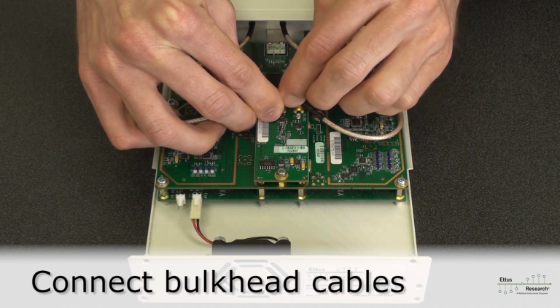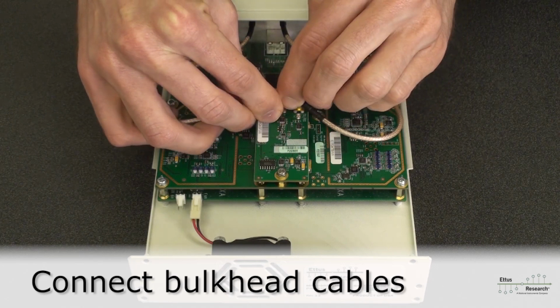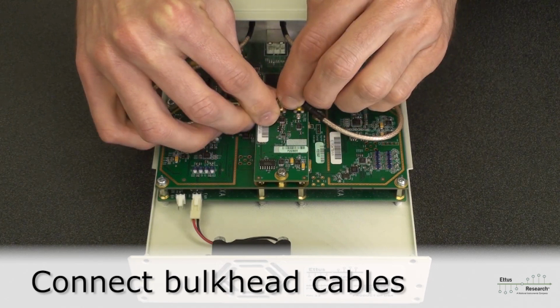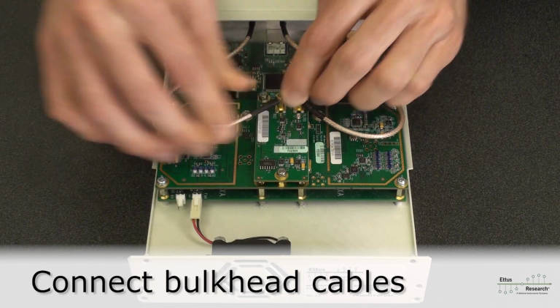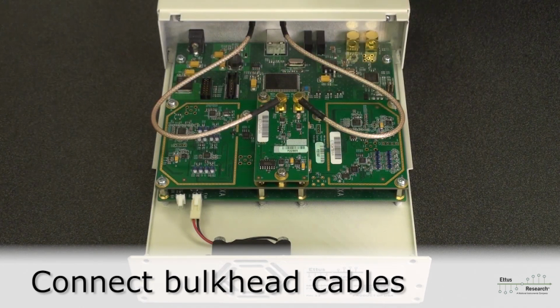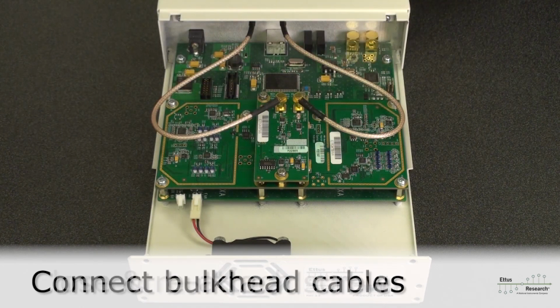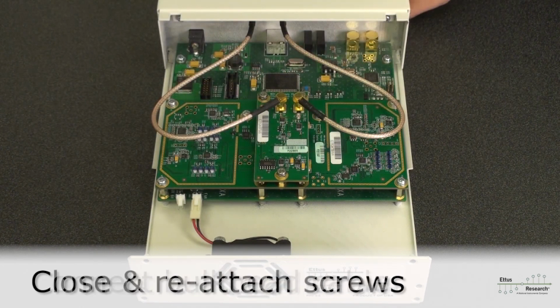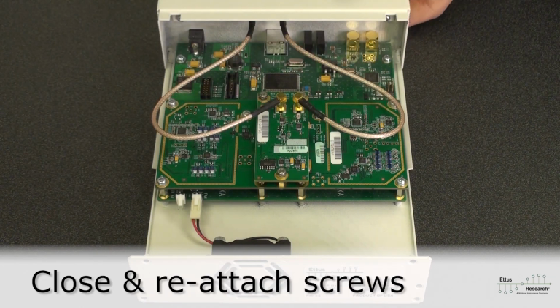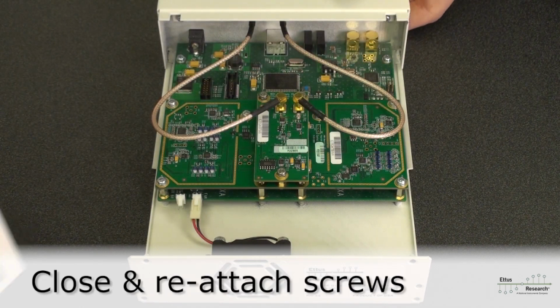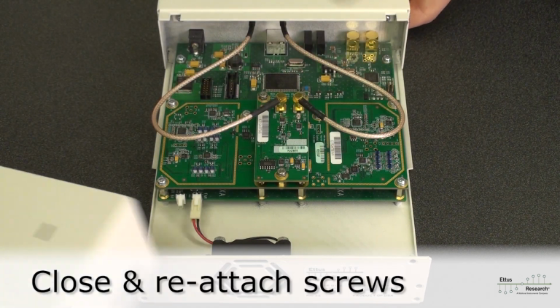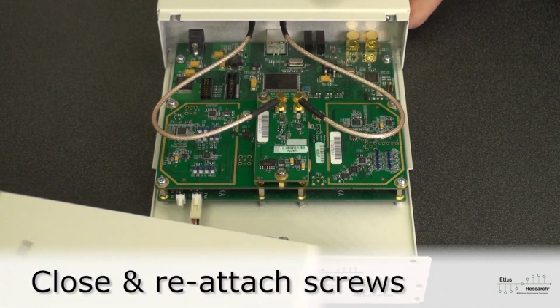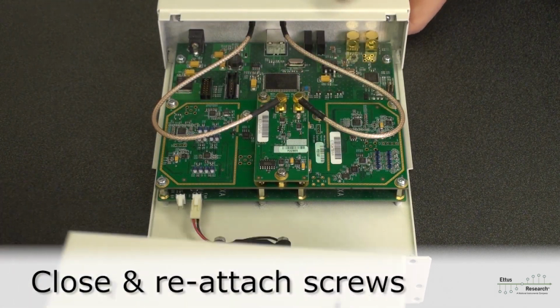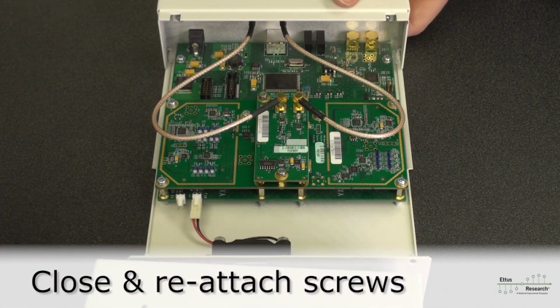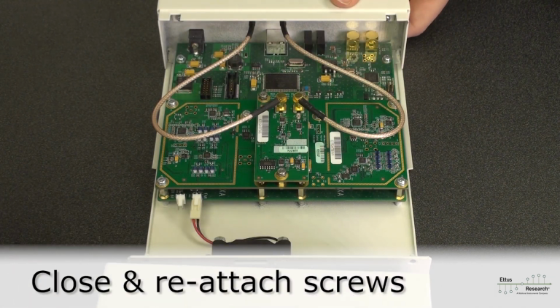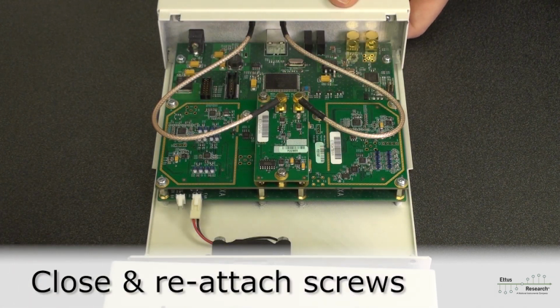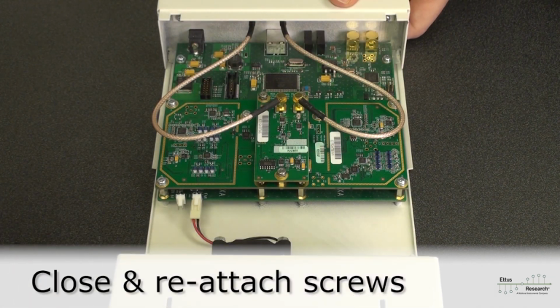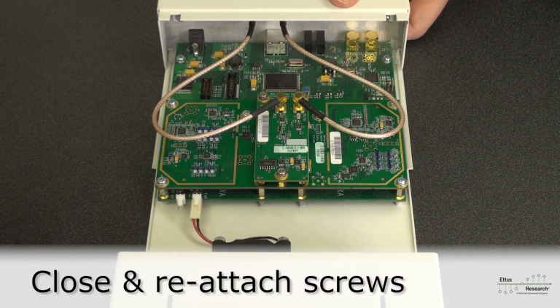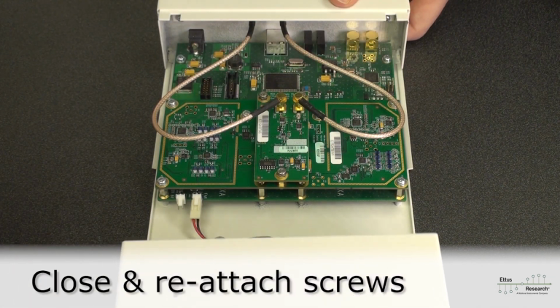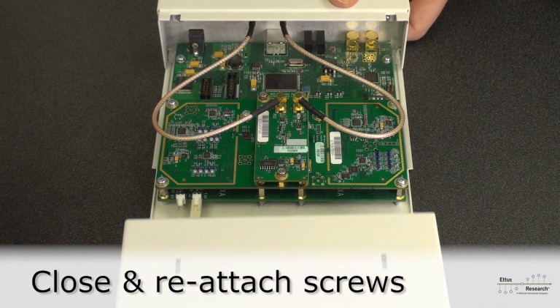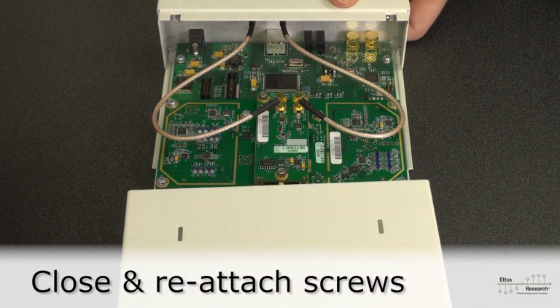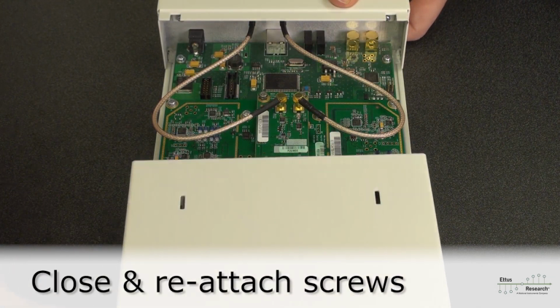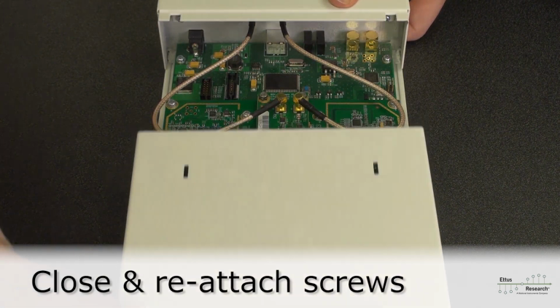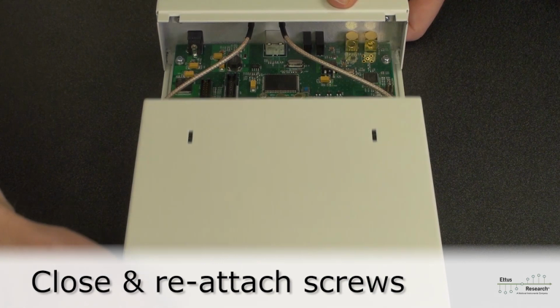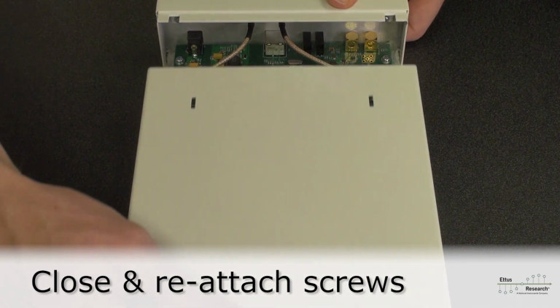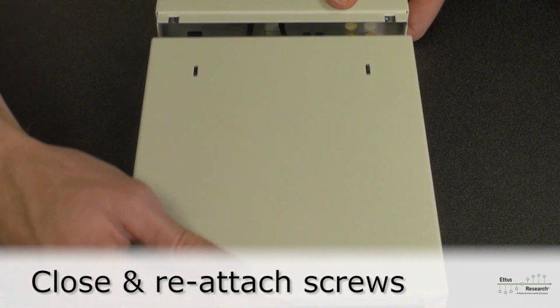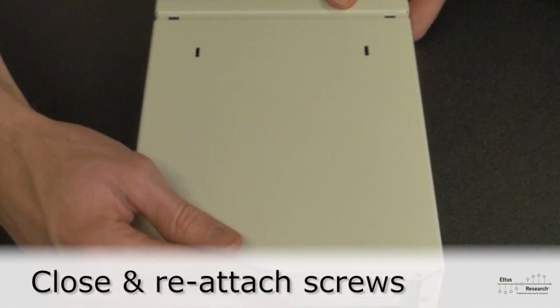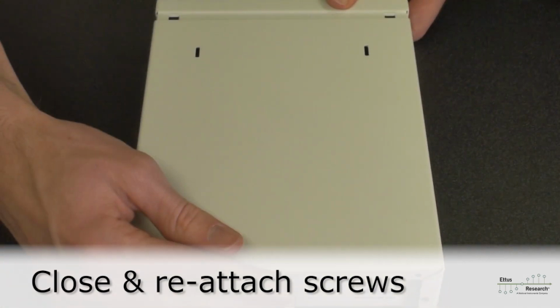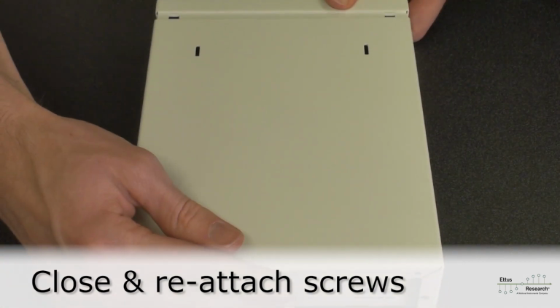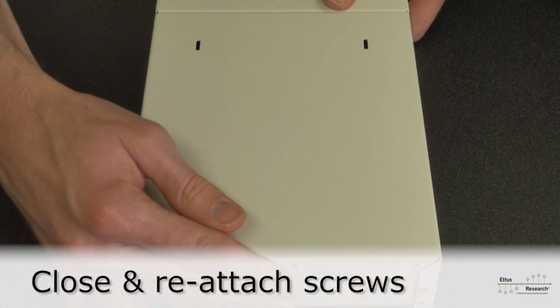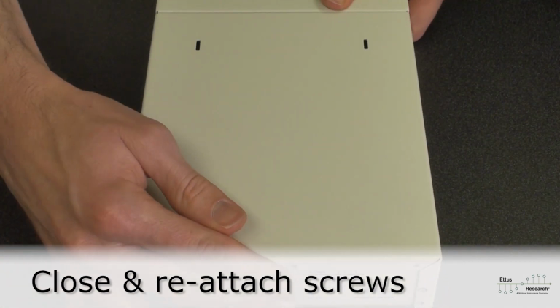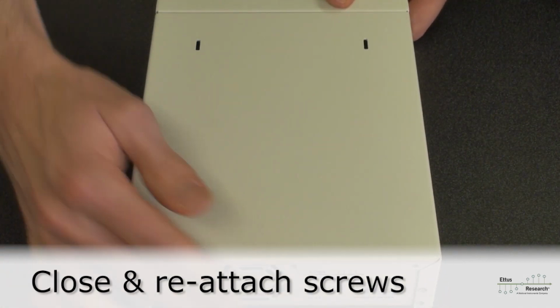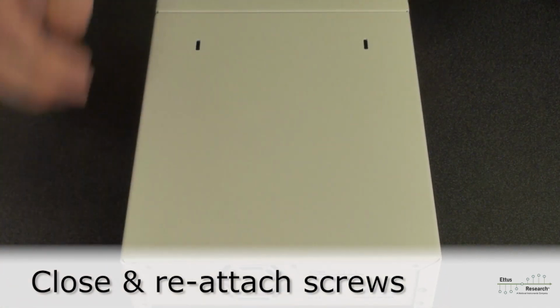Now you're done! Simply slide the case back on and reattach the two rear screws.